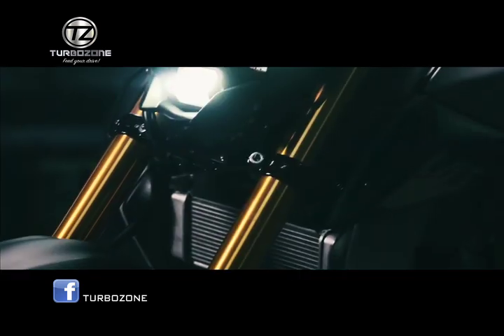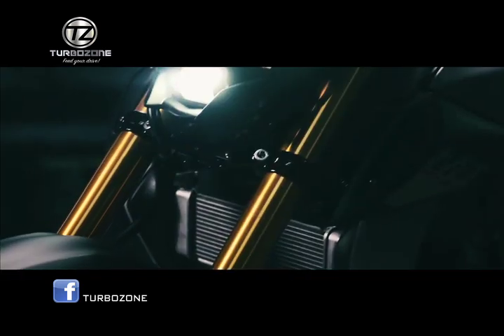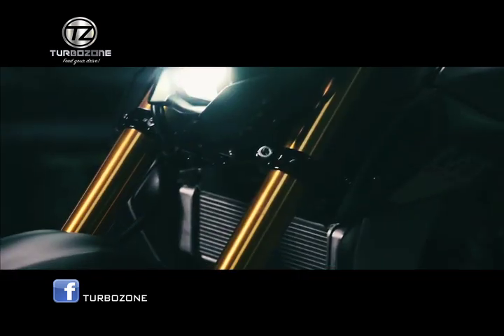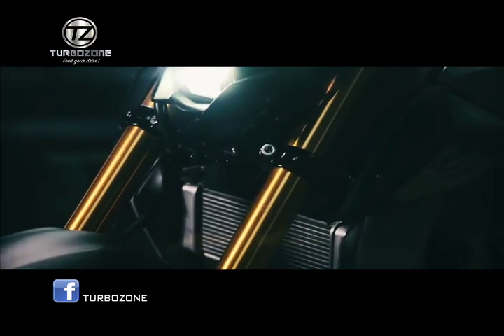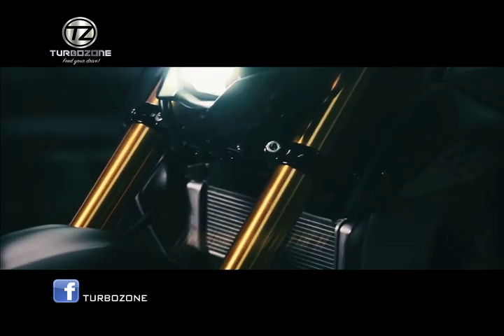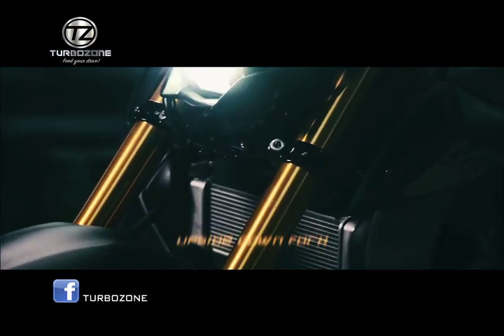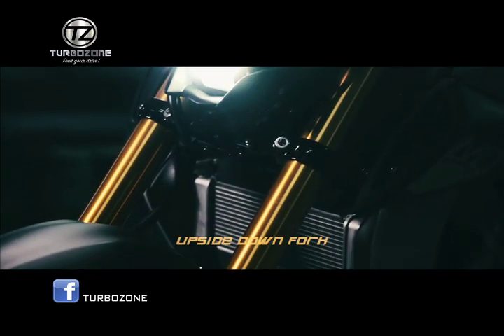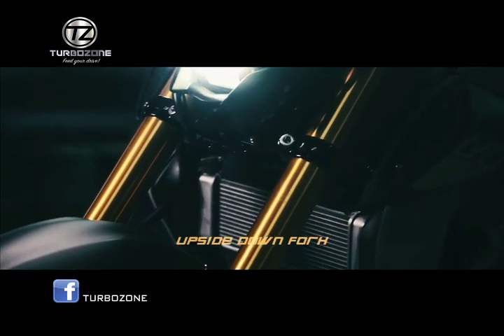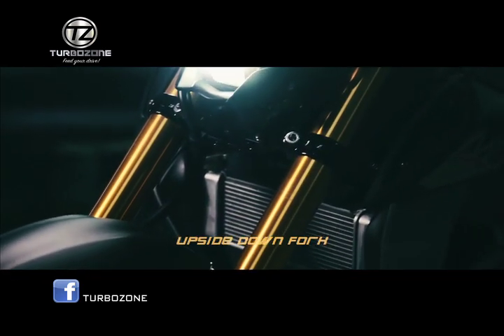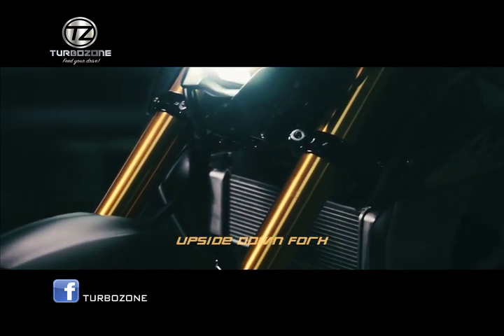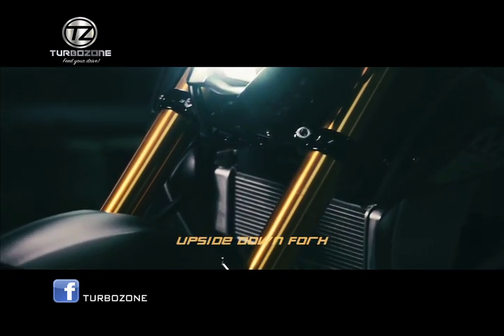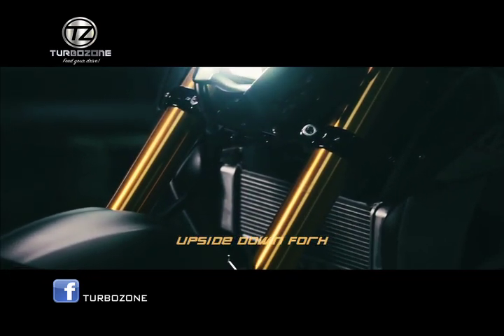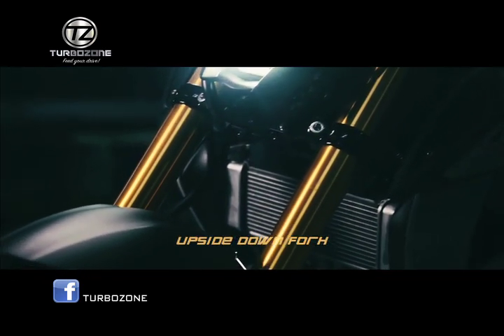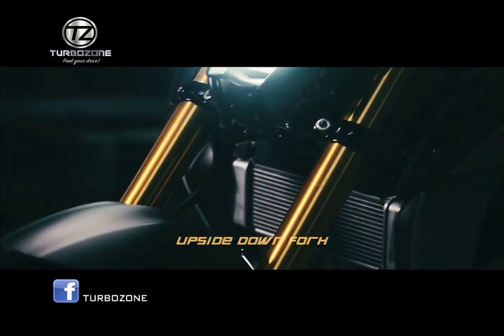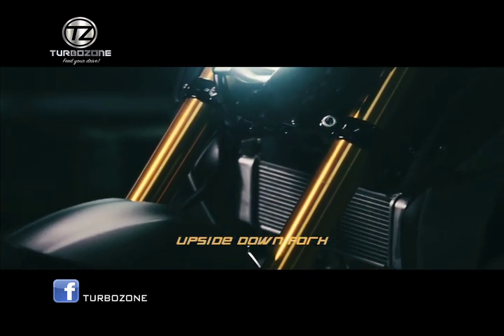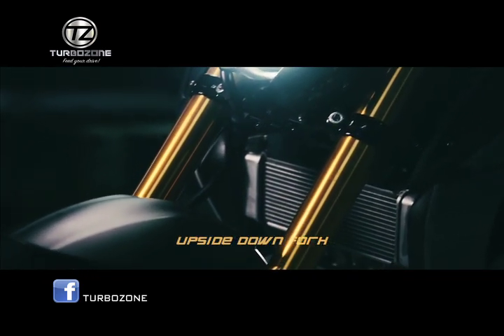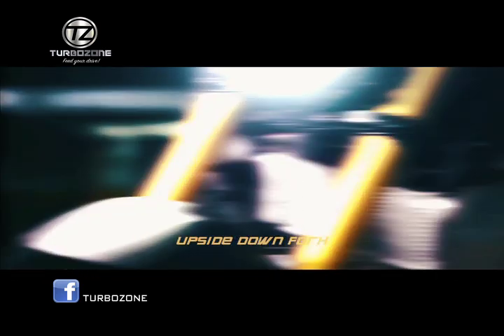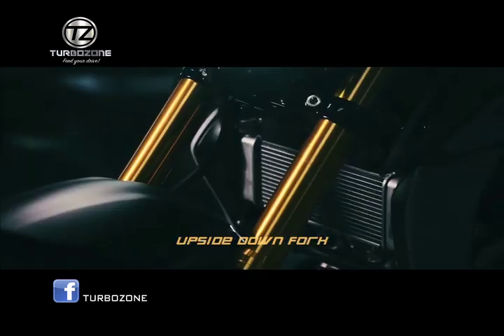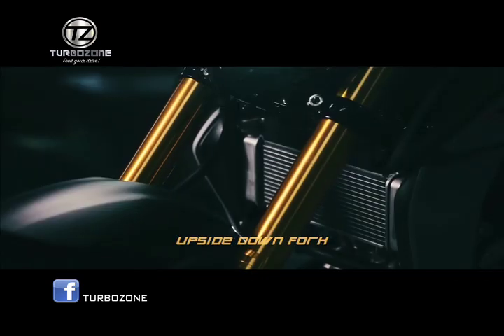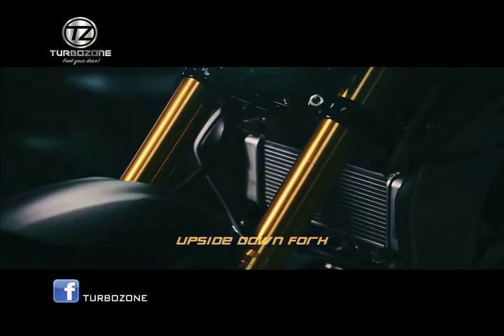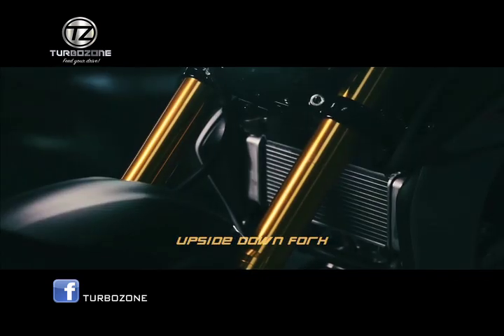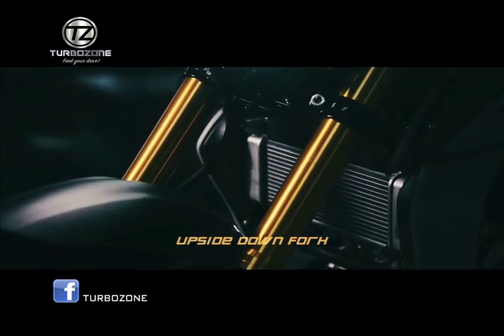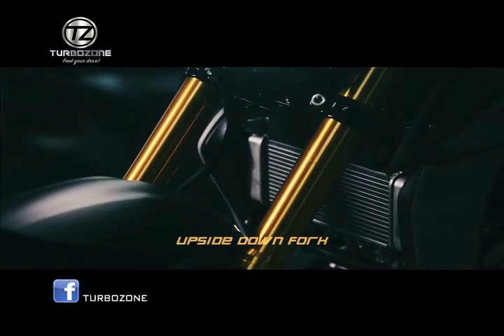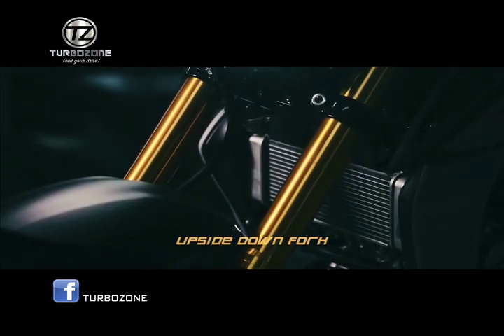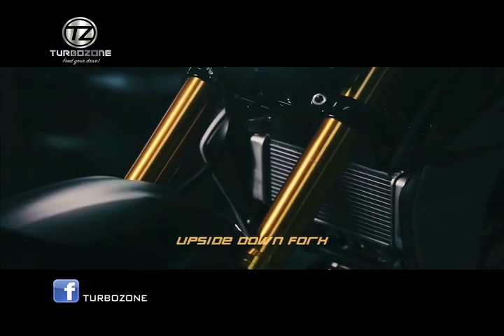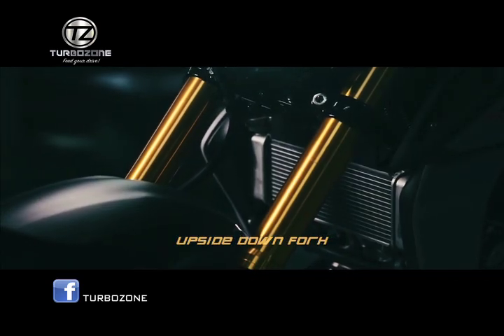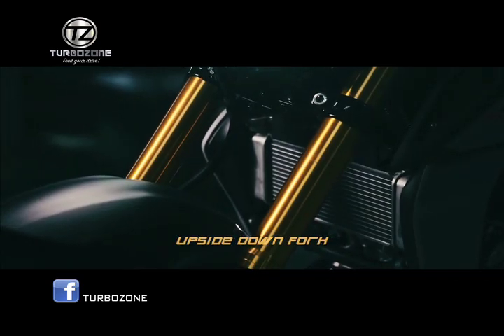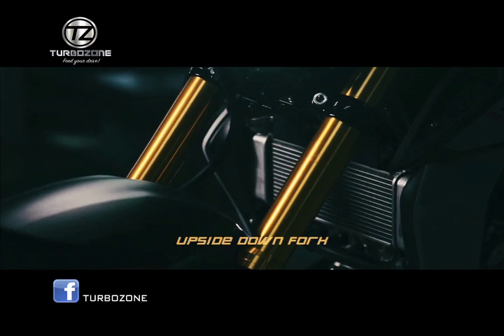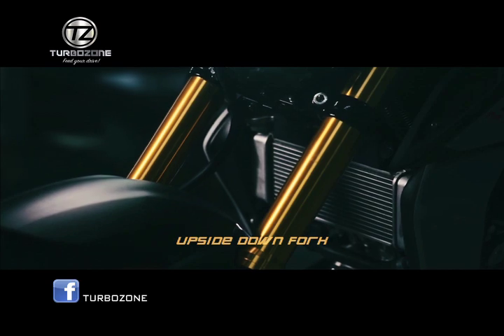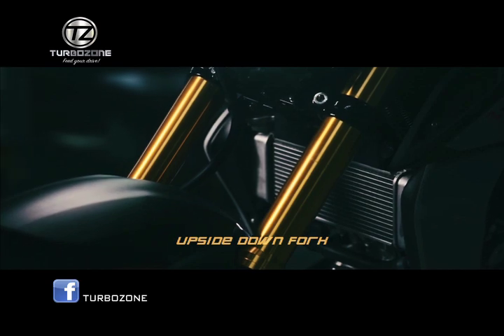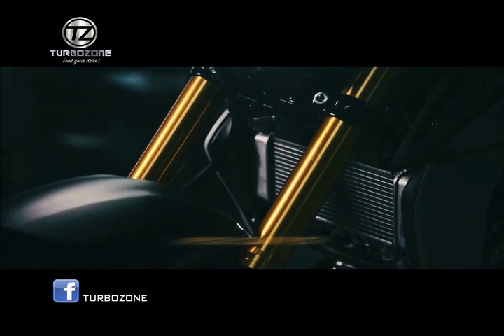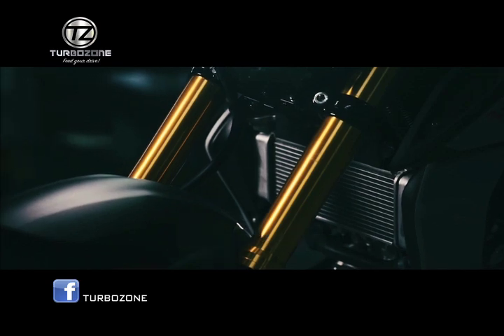Upside down fork. This advanced feature gives a smooth and progressive suspension with responsive control.